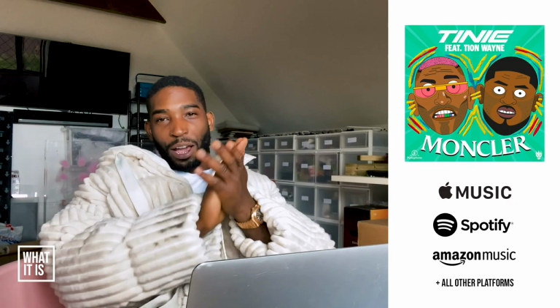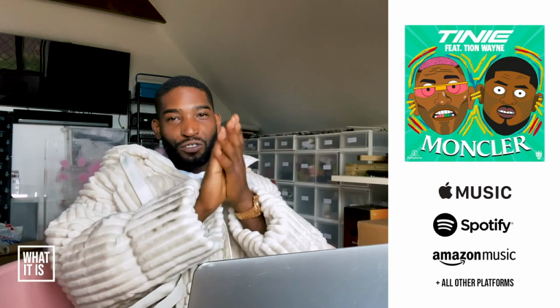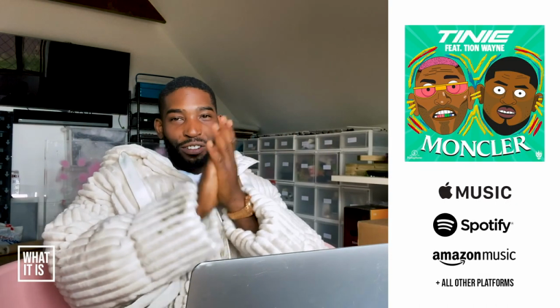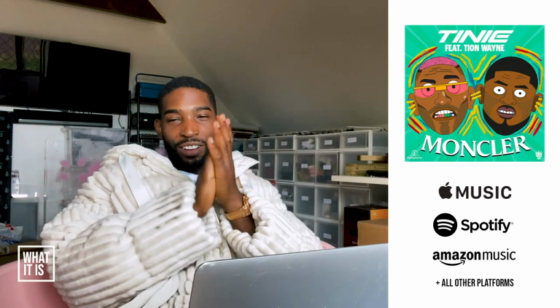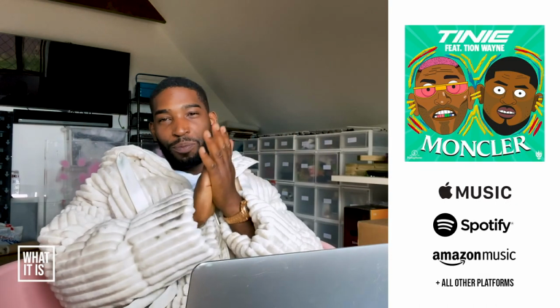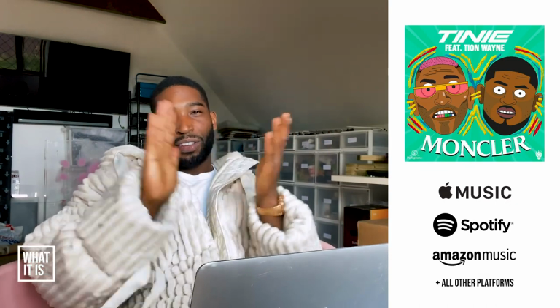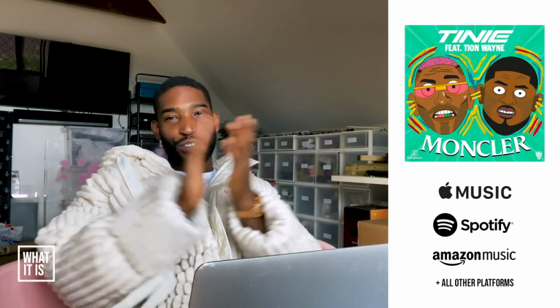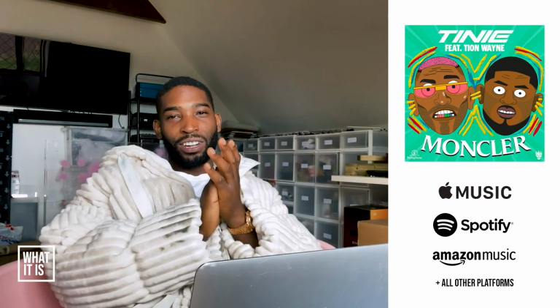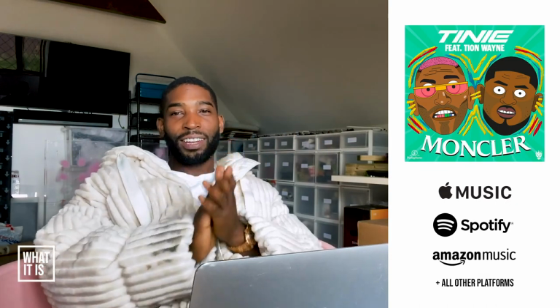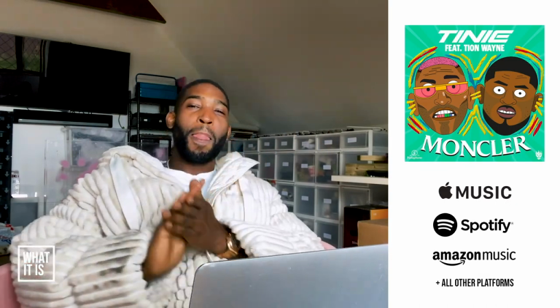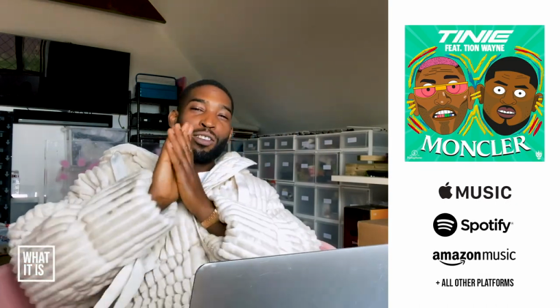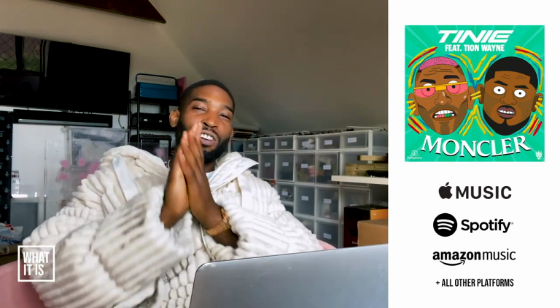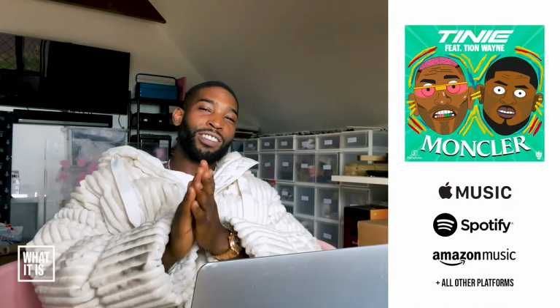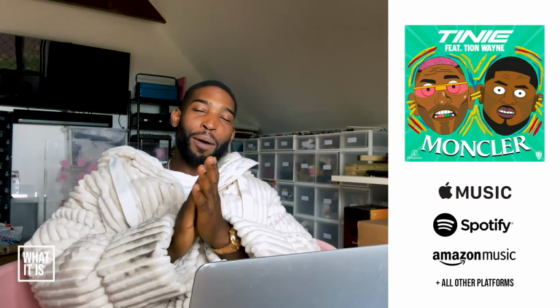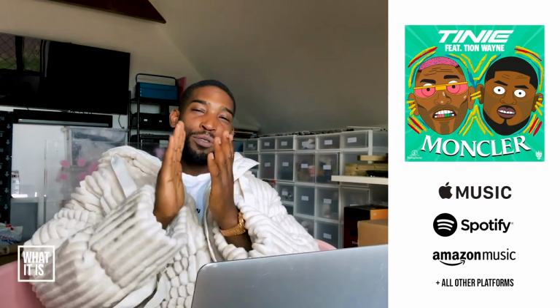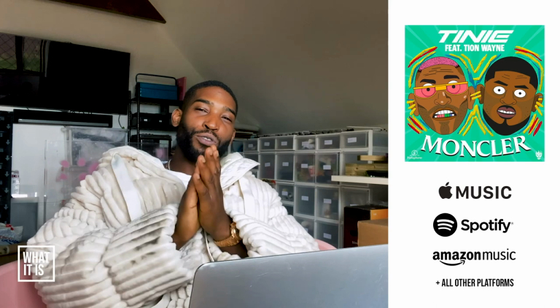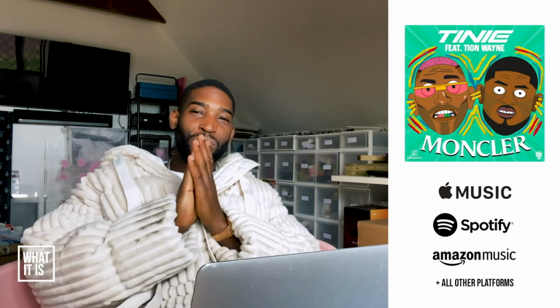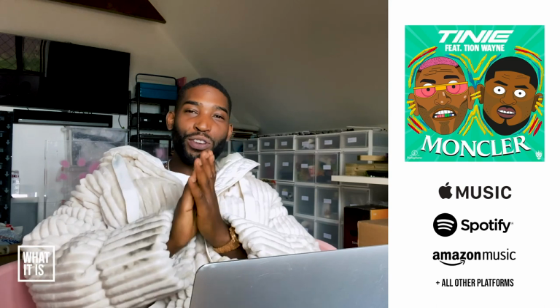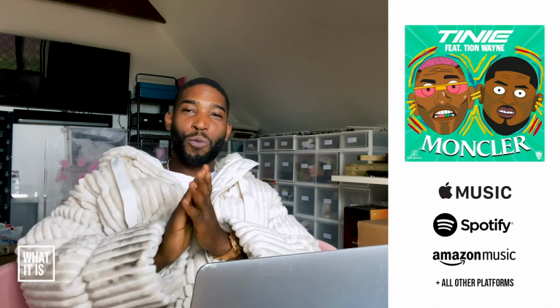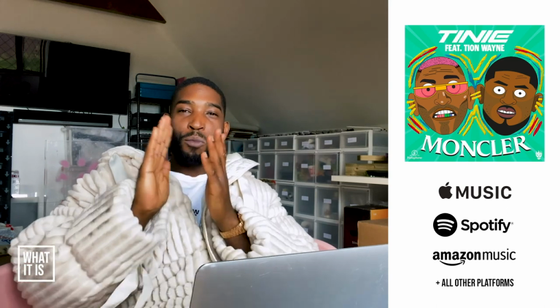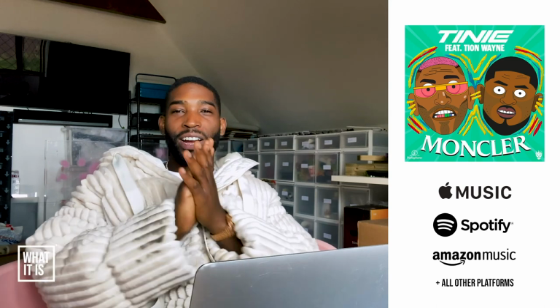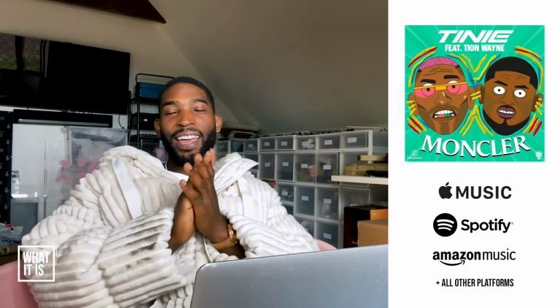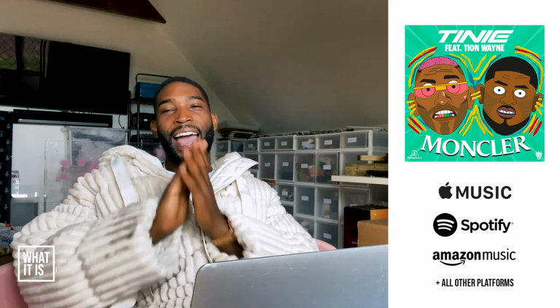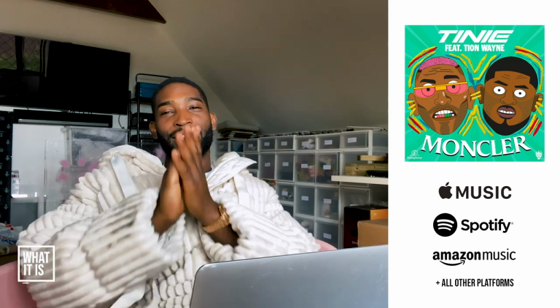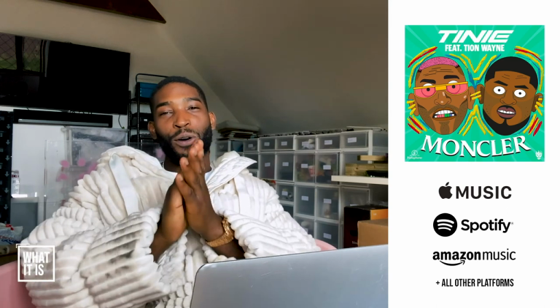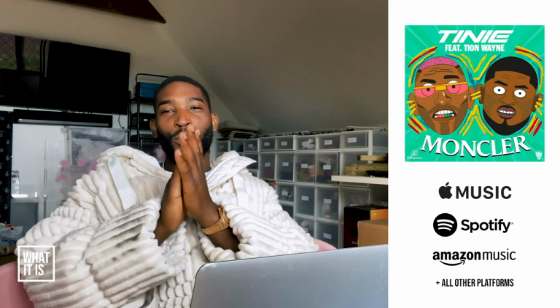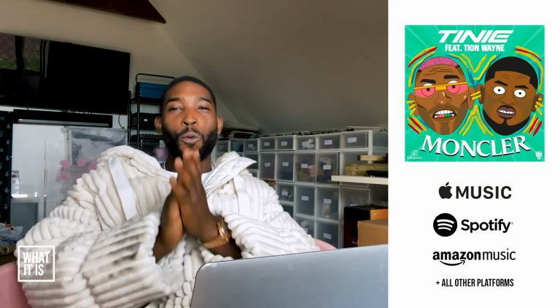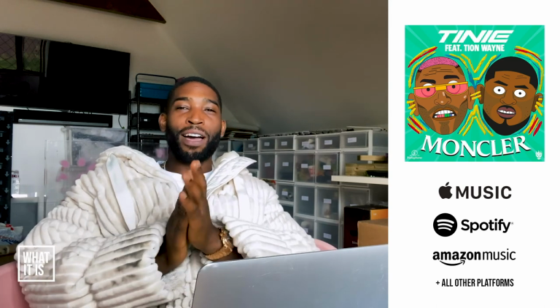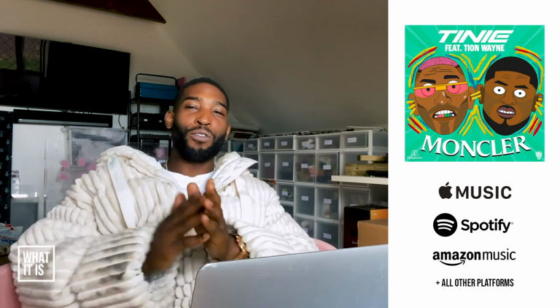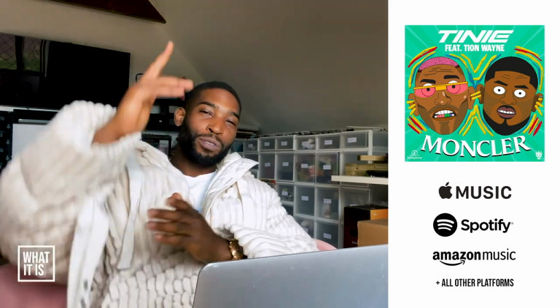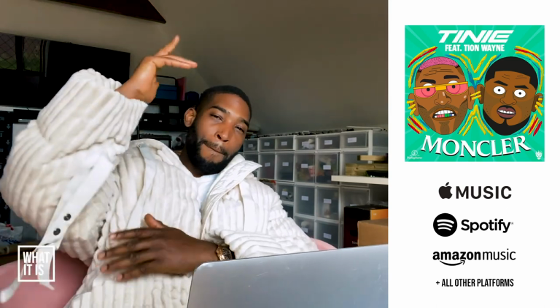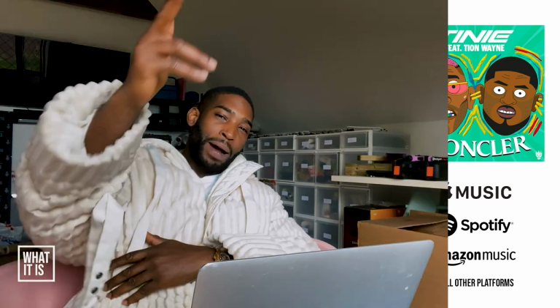So that was Trend or Trash, man. Thanks for tuning in. Make sure you go and check out my new song with Tion Wayne — Montclair — out now on all platforms. Bye.